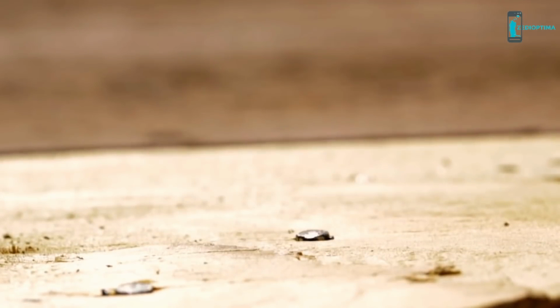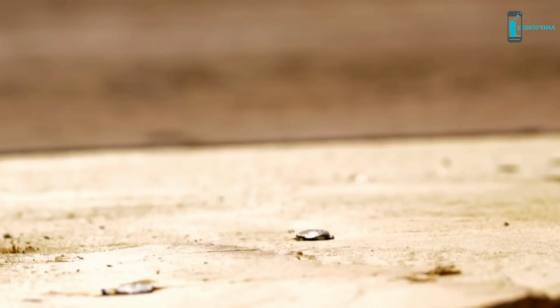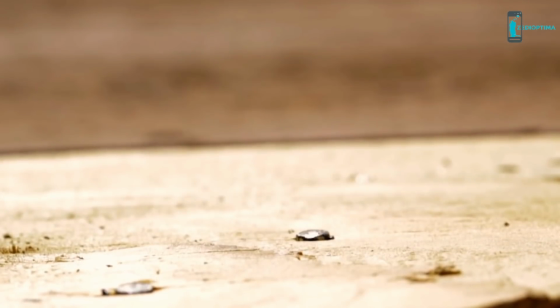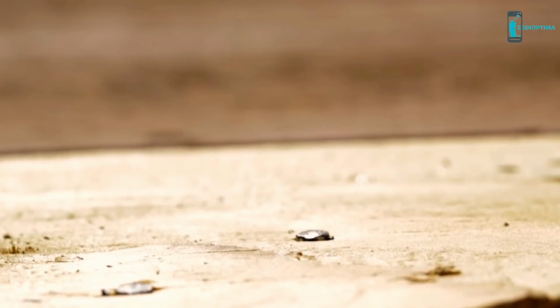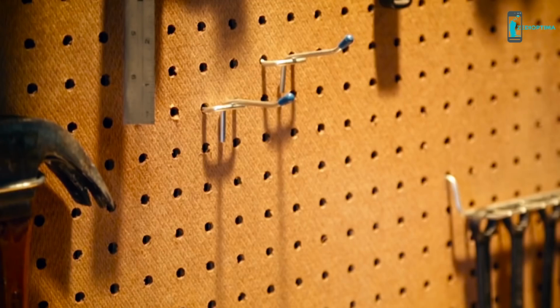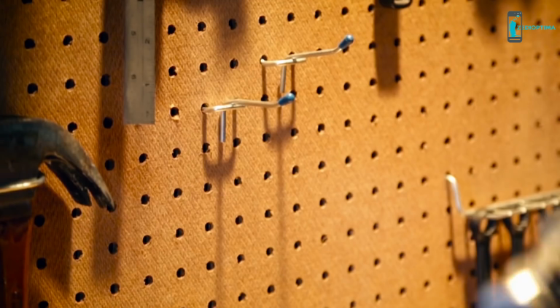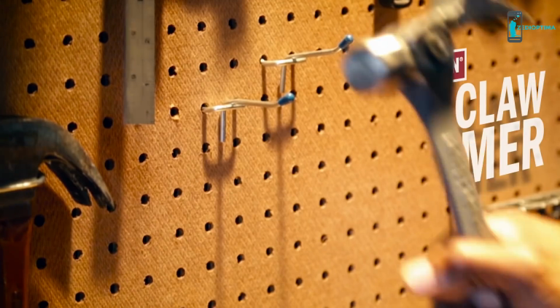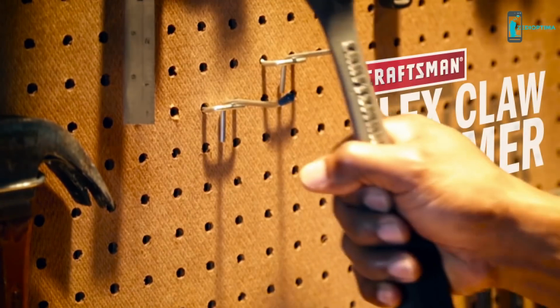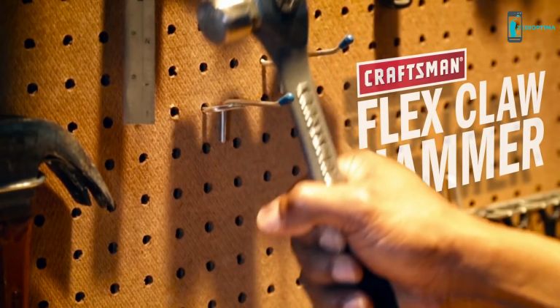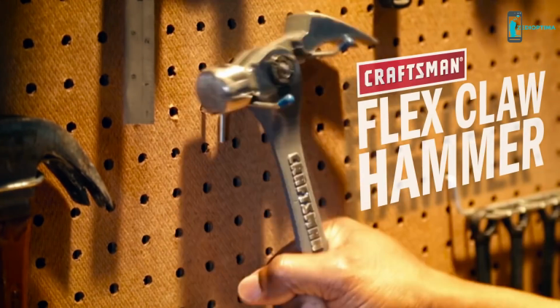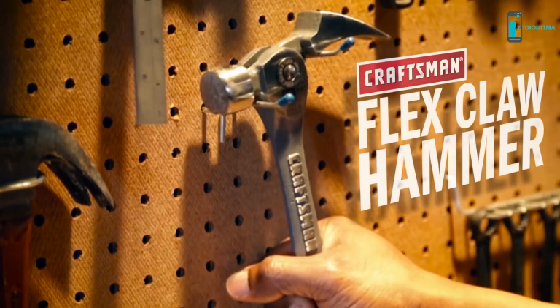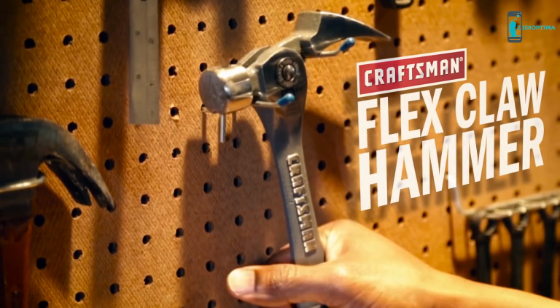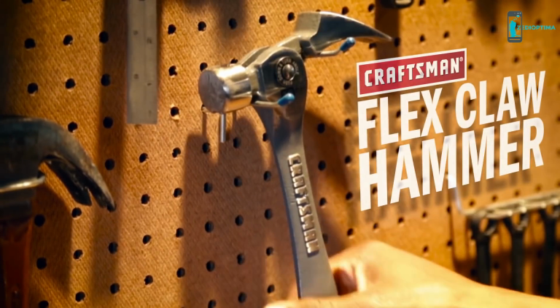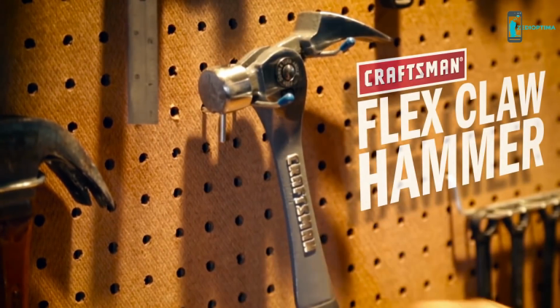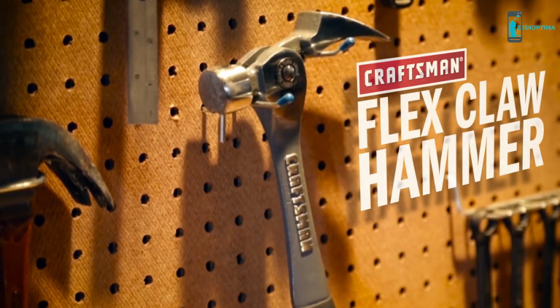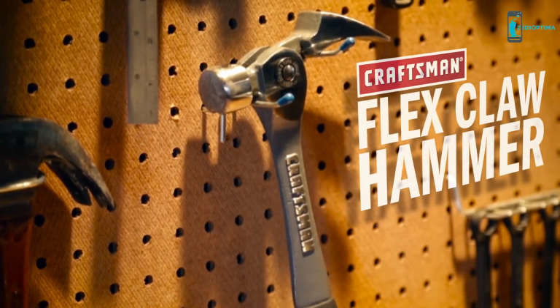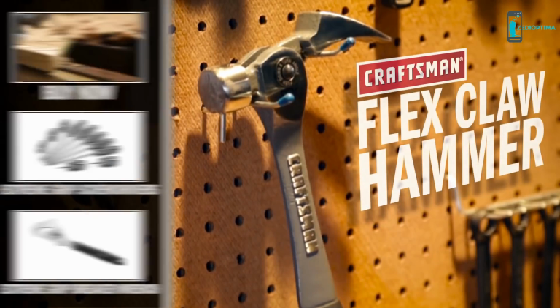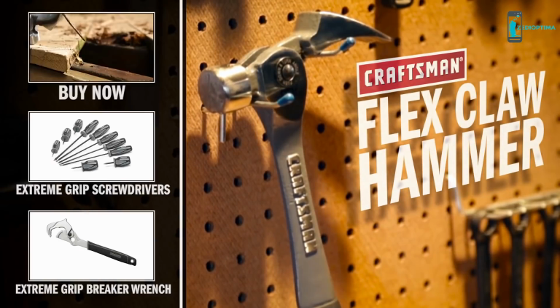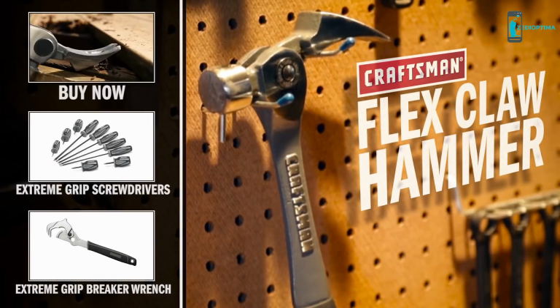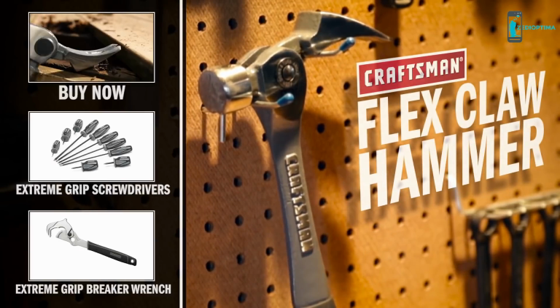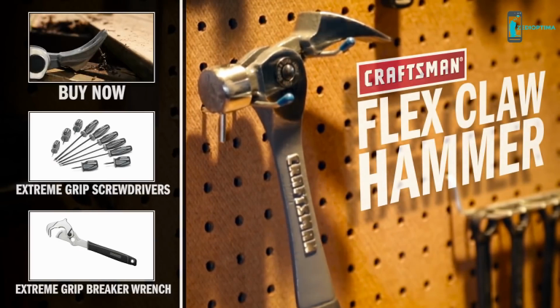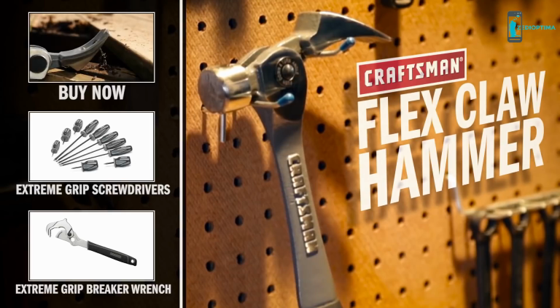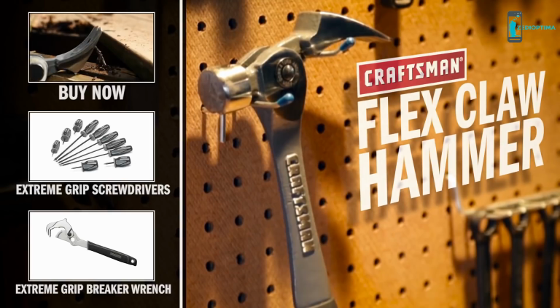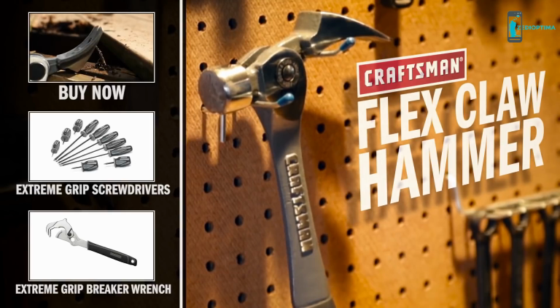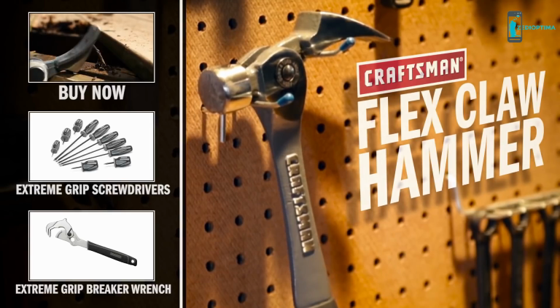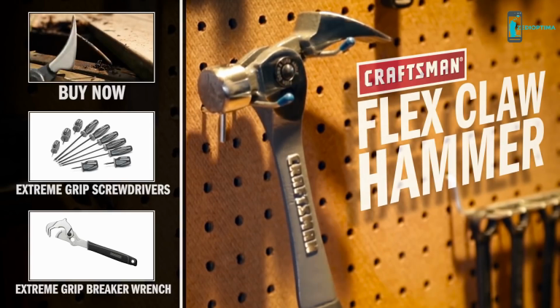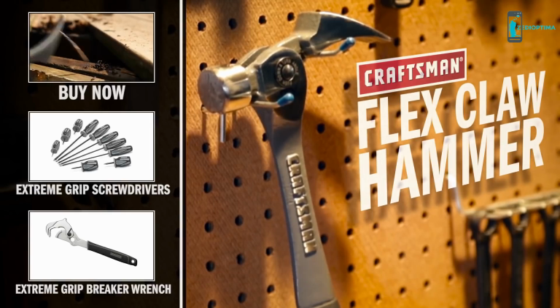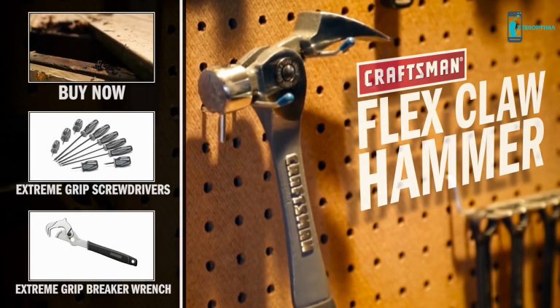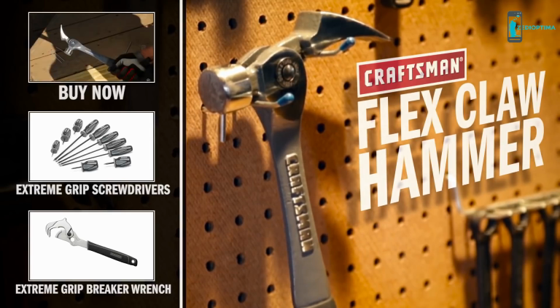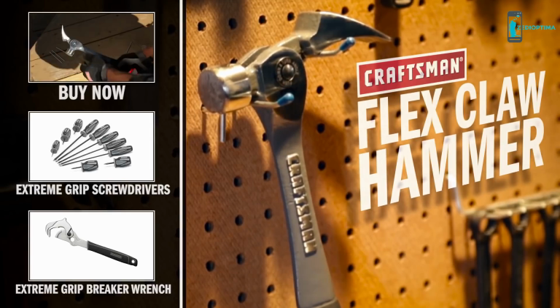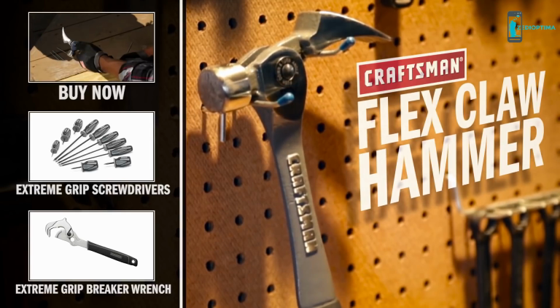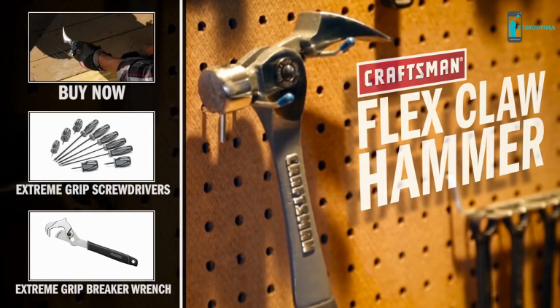The new Craftsman Flex Claw Hammer. Craftsman. When it matters.